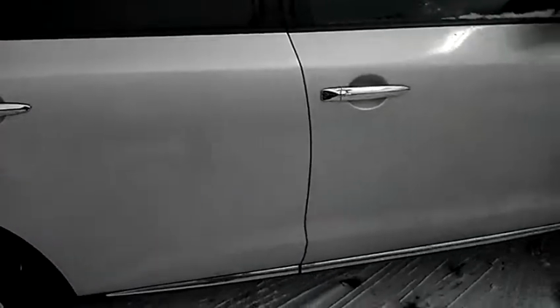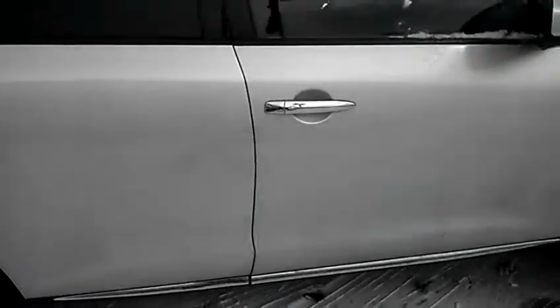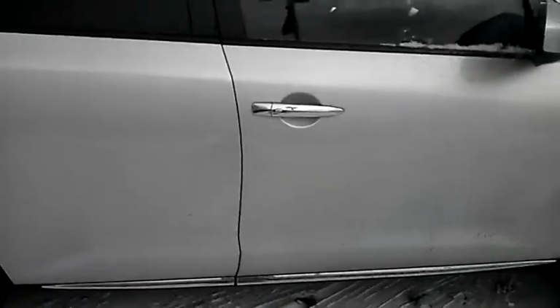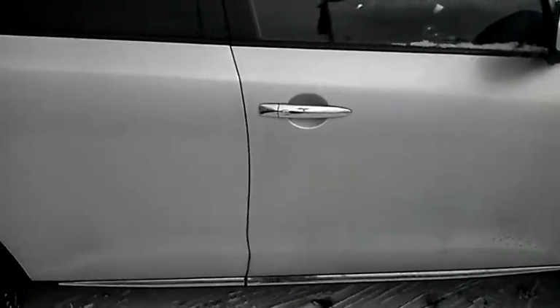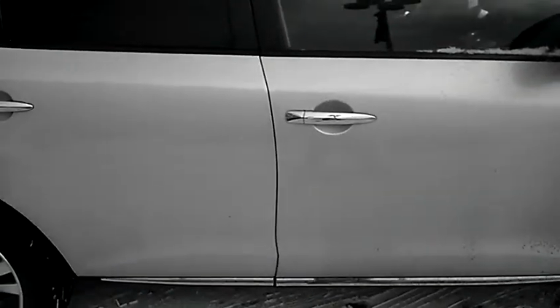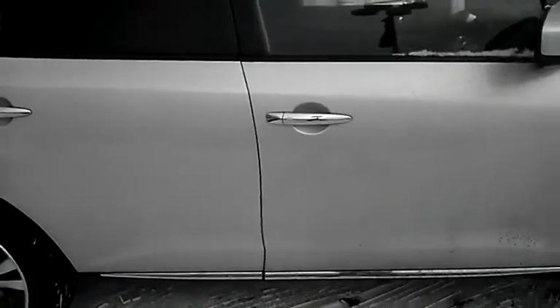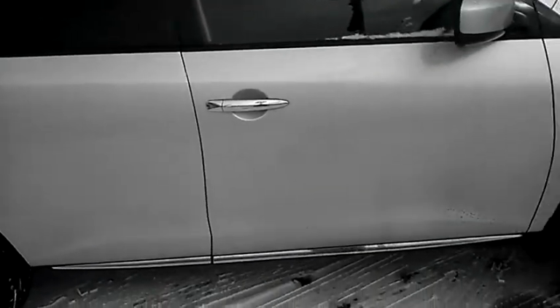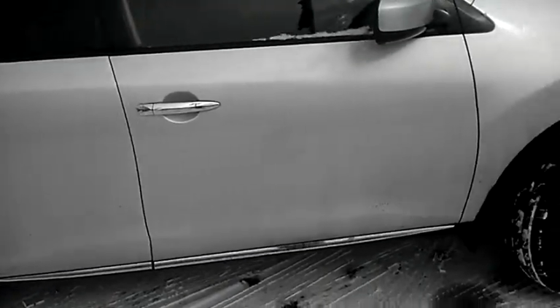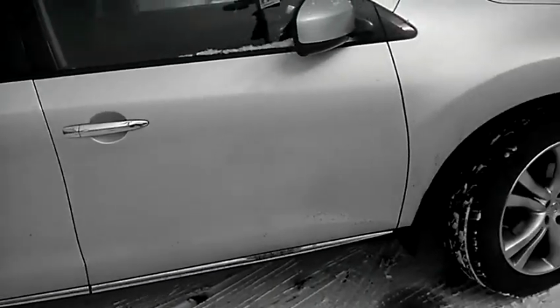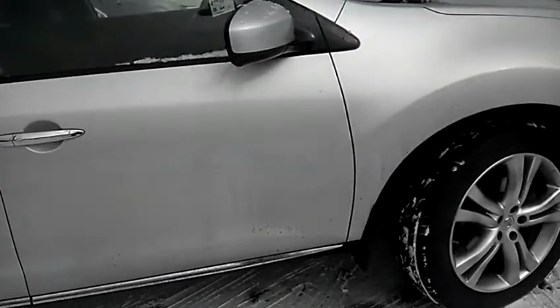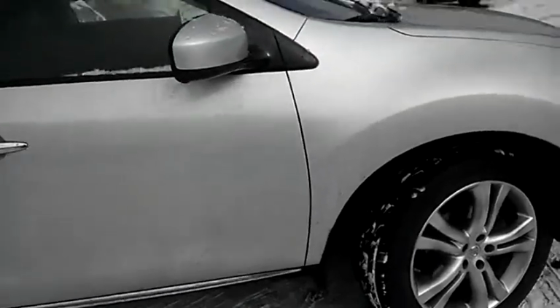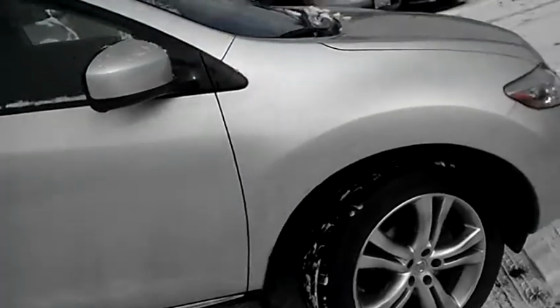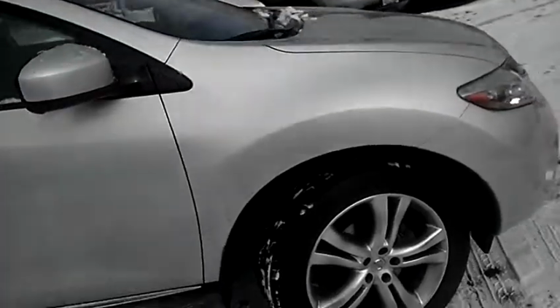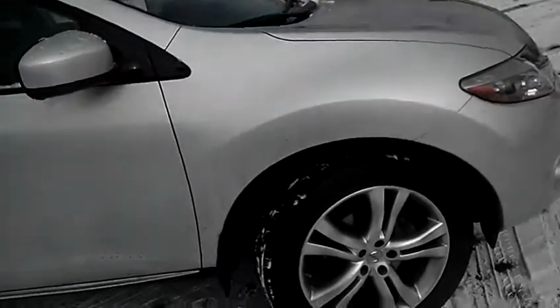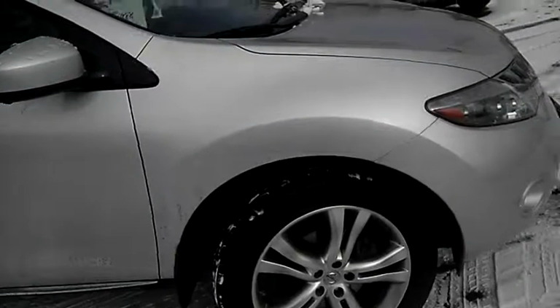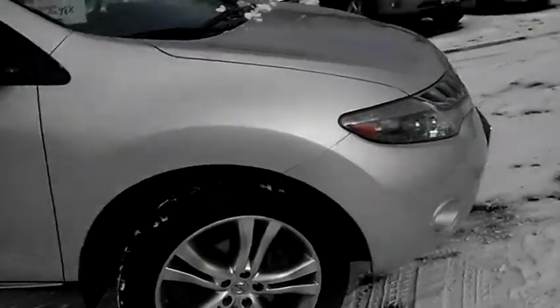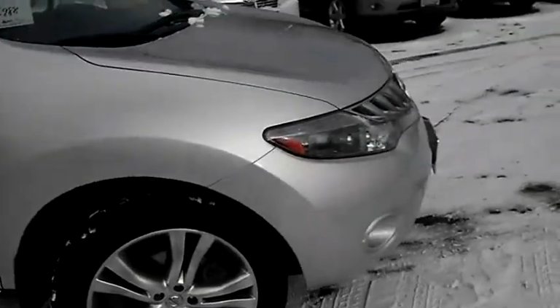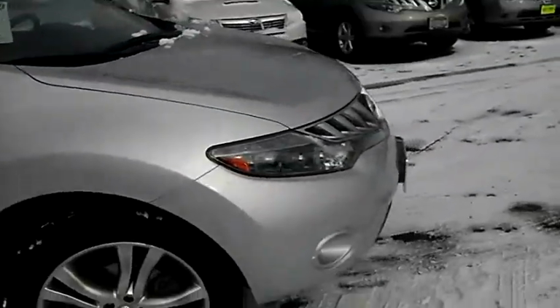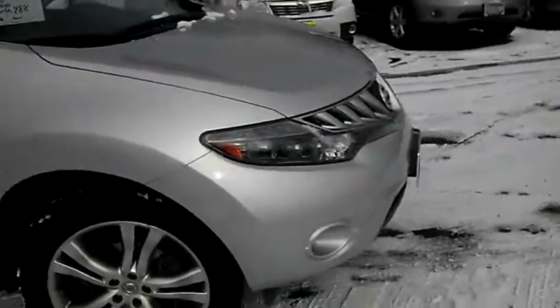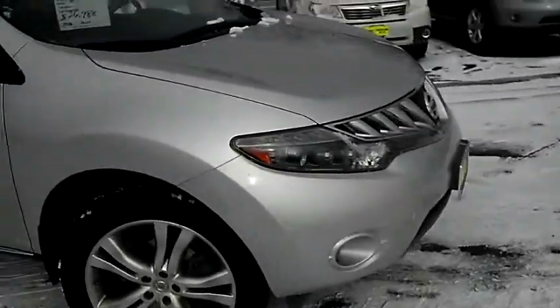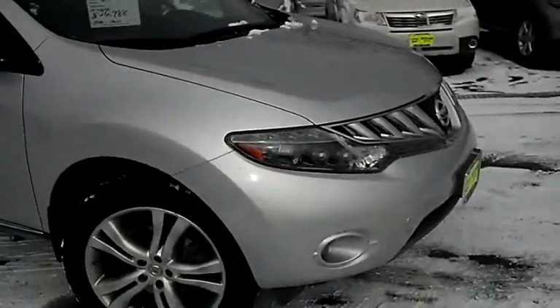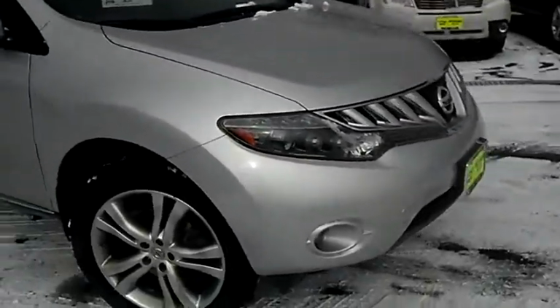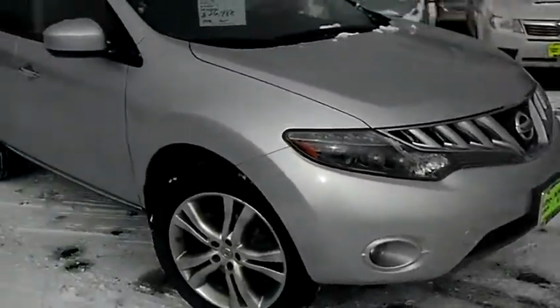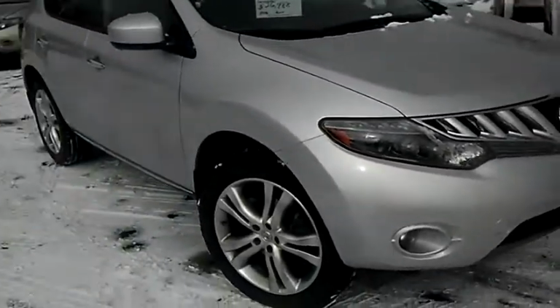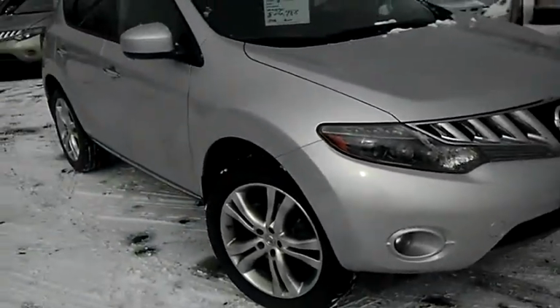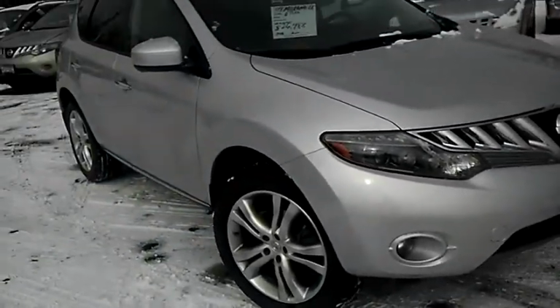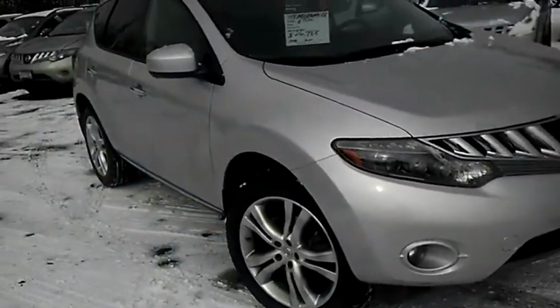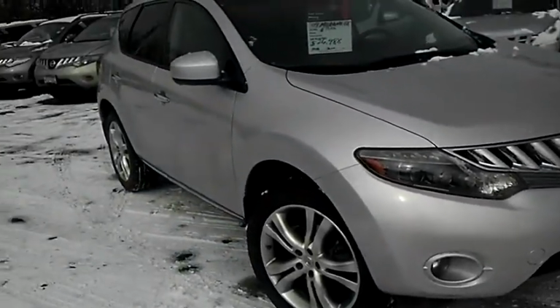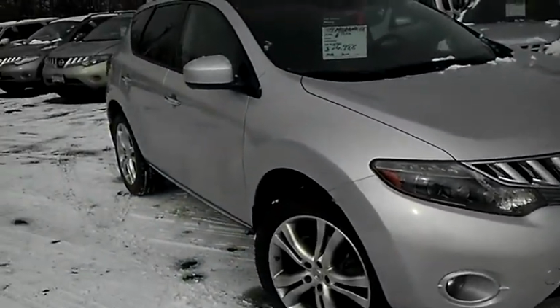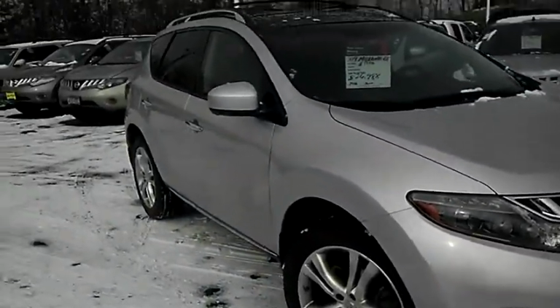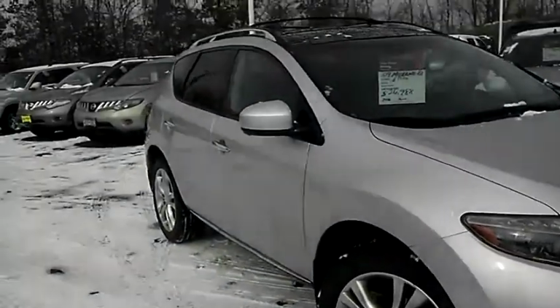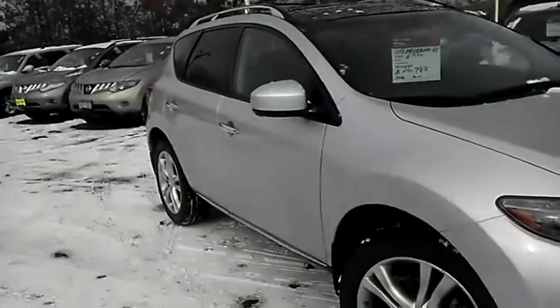Again, easy touch of the button with the power liftgate. As you can see, the body's in really nice shape. It's a little bit snow covered, sorry about that, but in really, really nice condition.